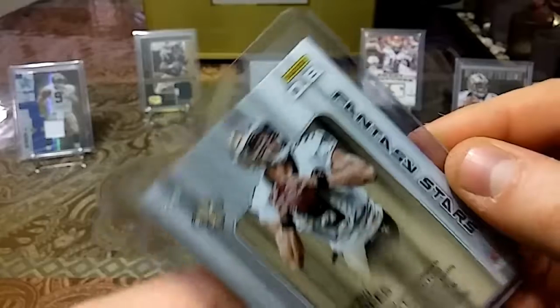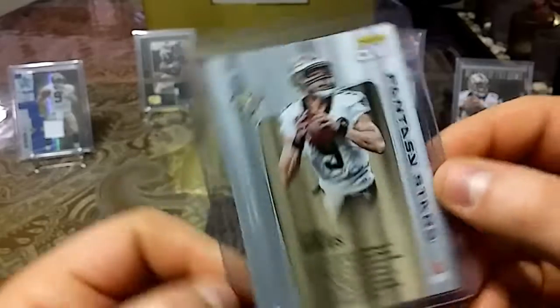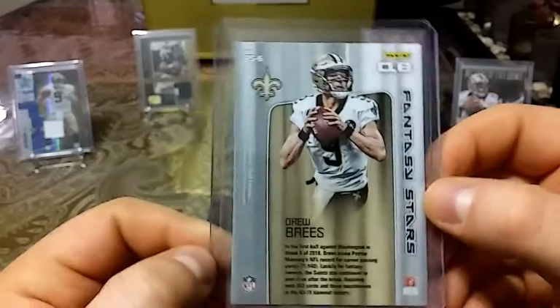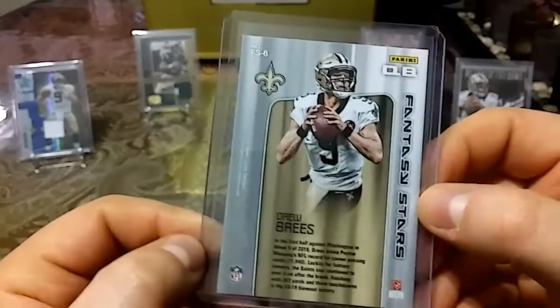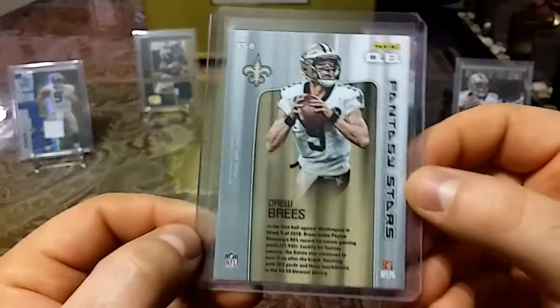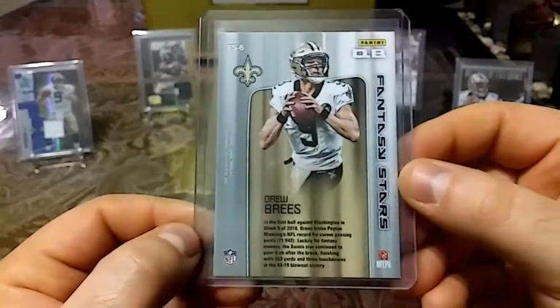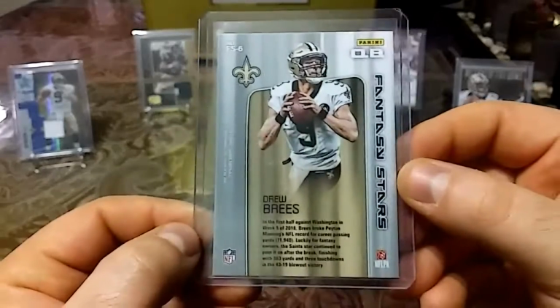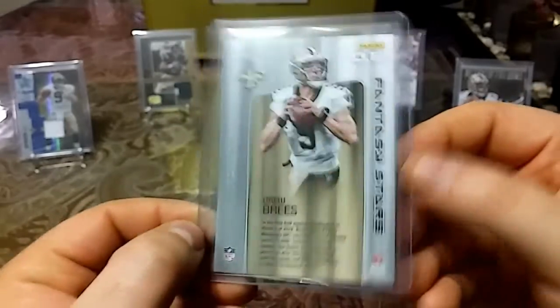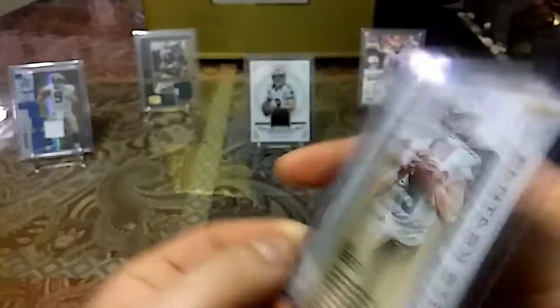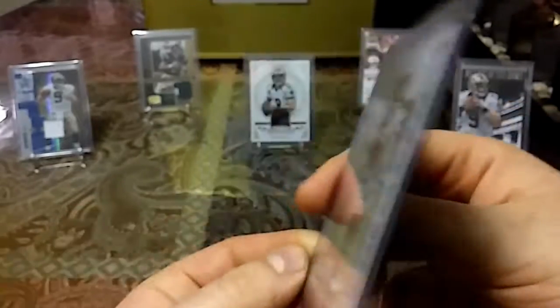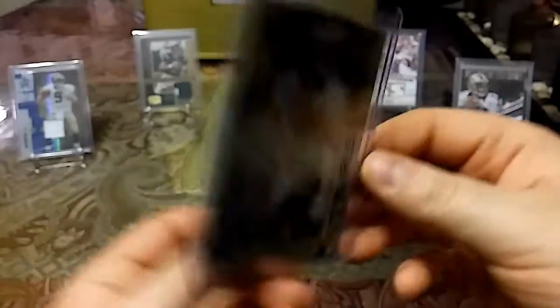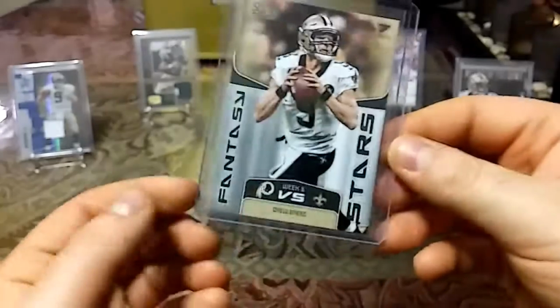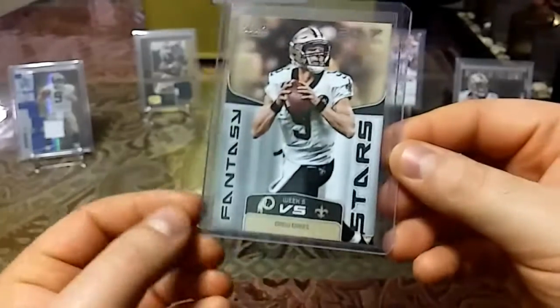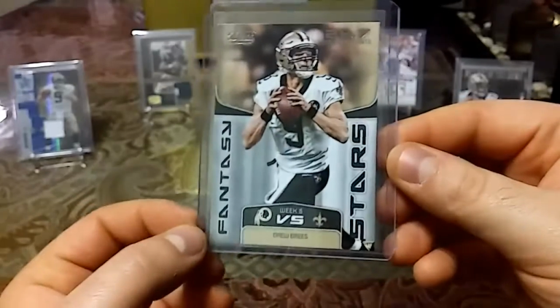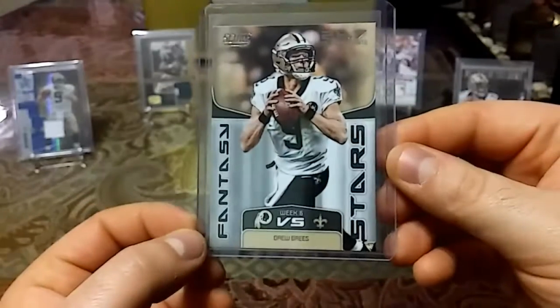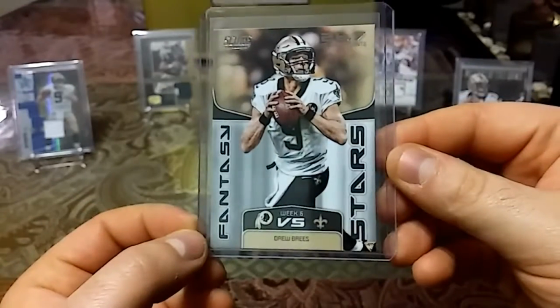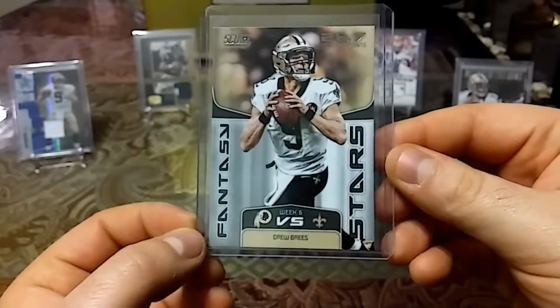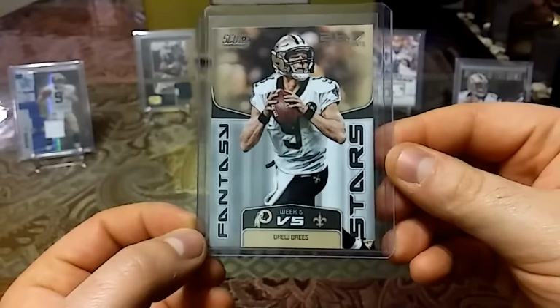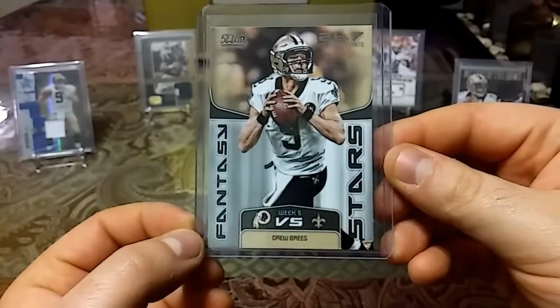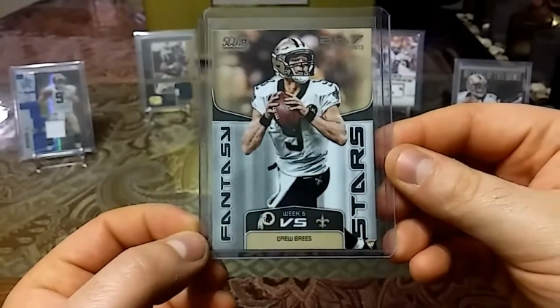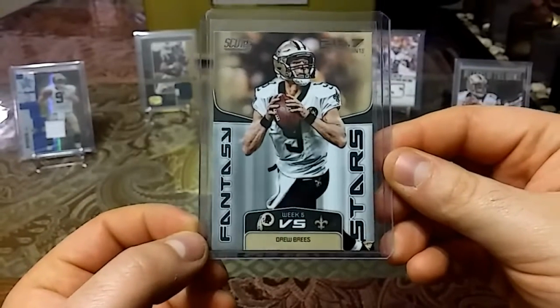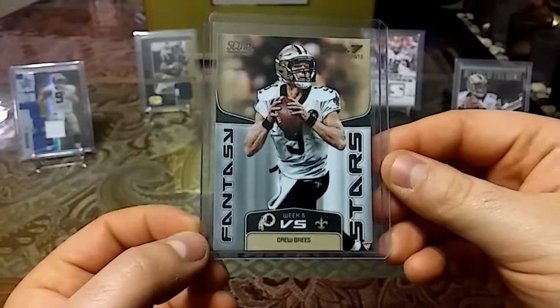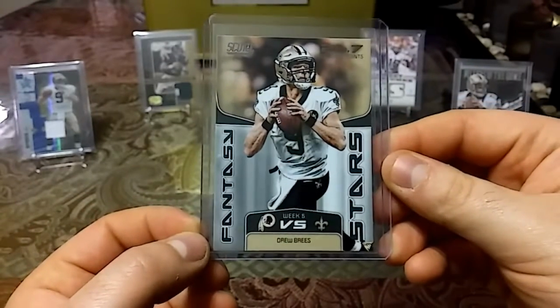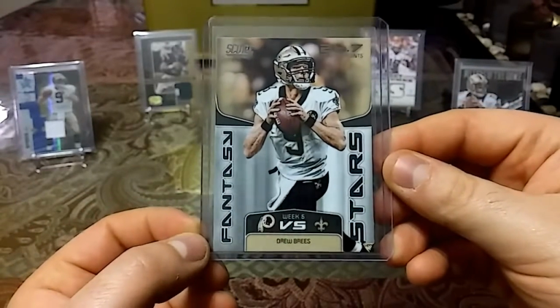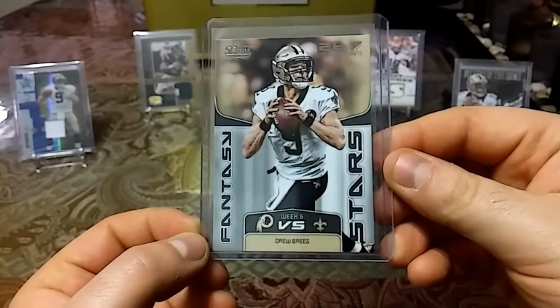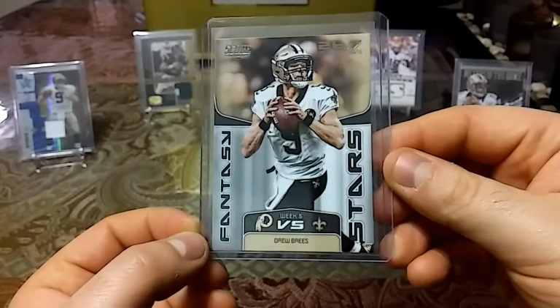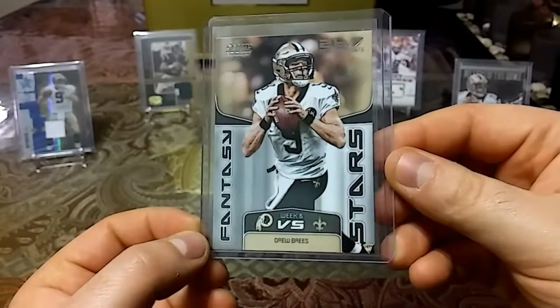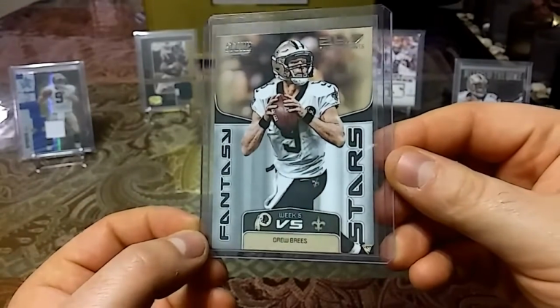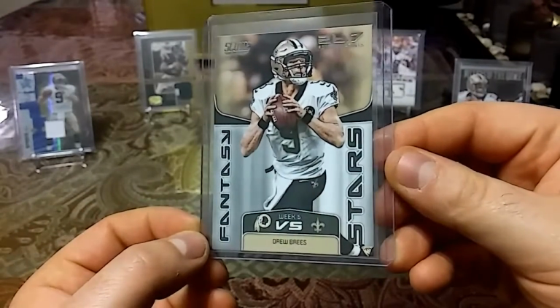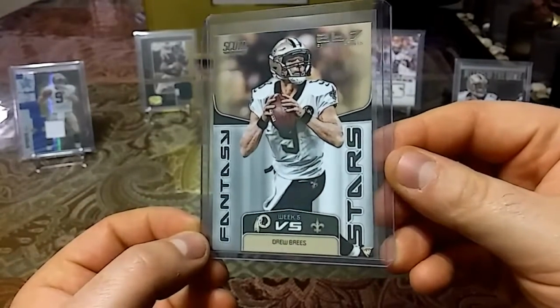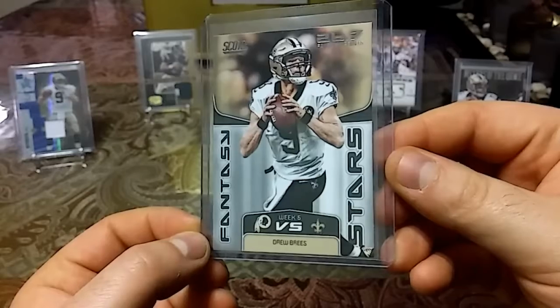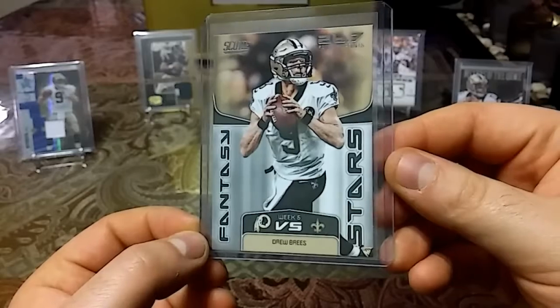Then we have a 2019 Fantasy Stars Drew Brees from Score.